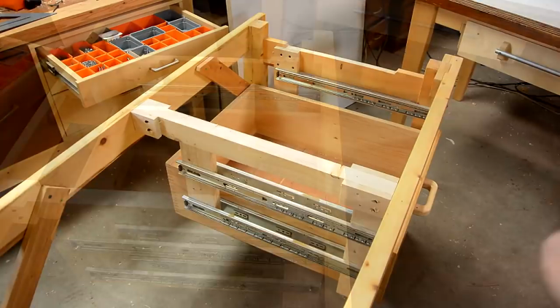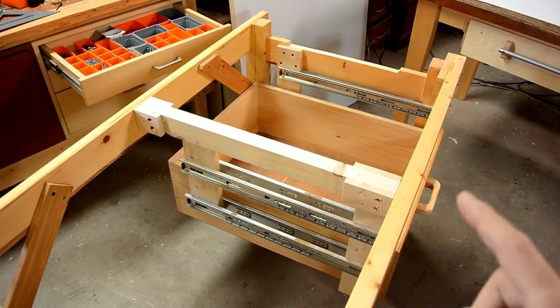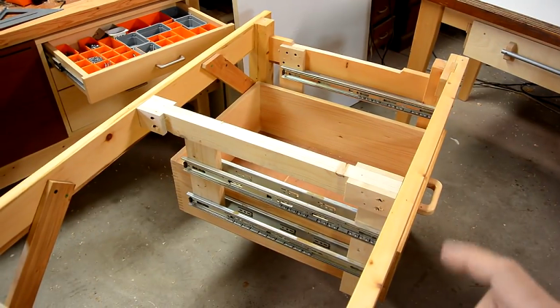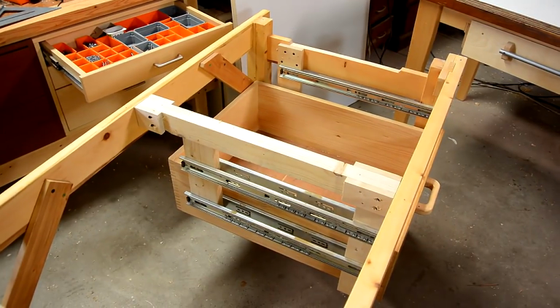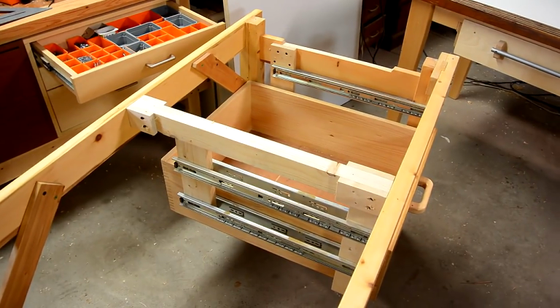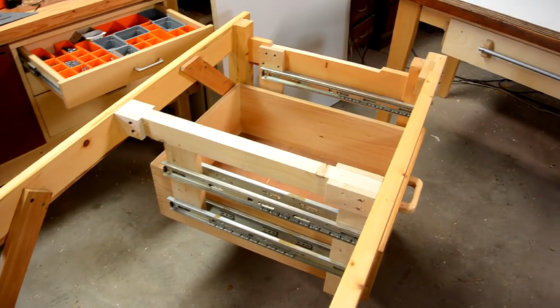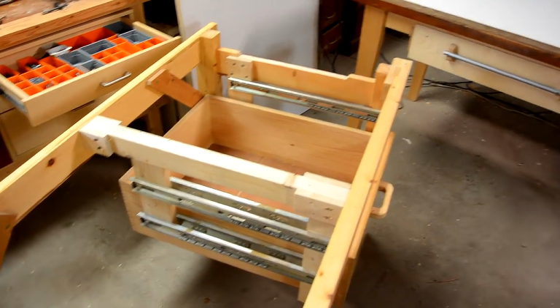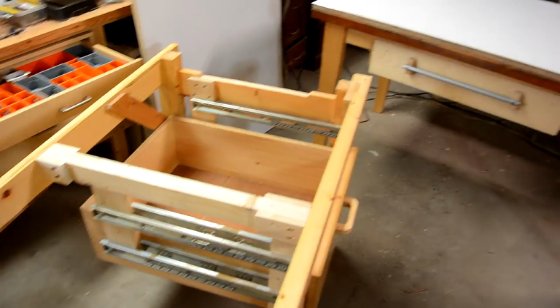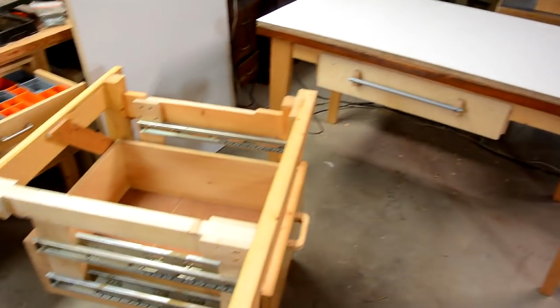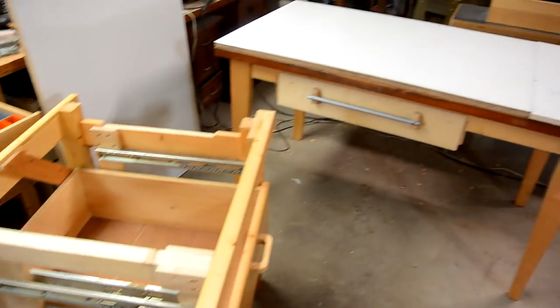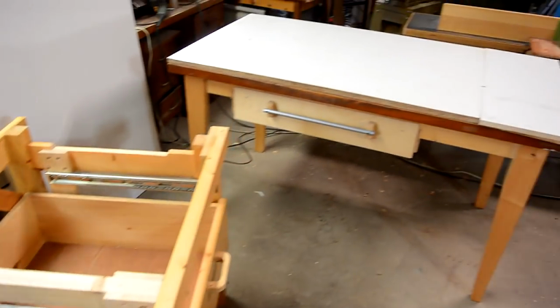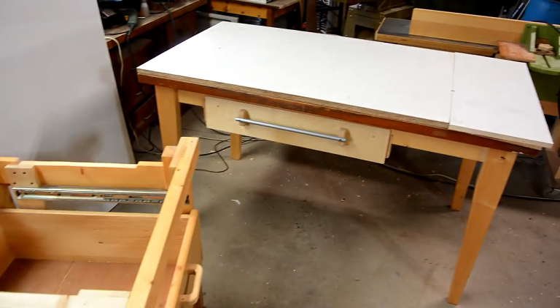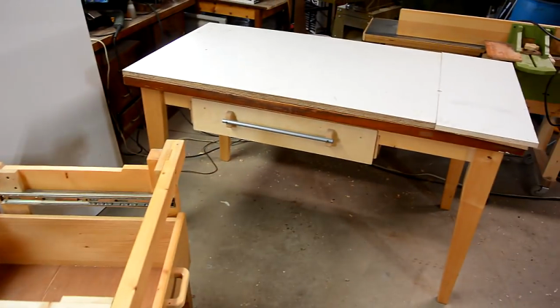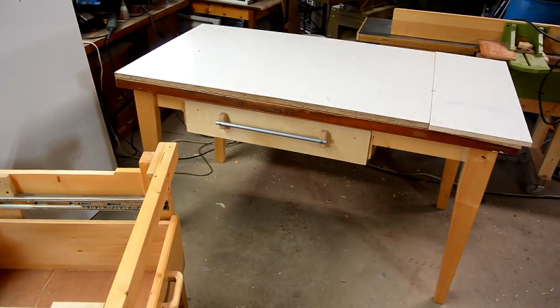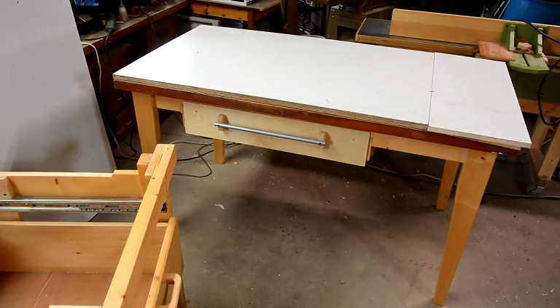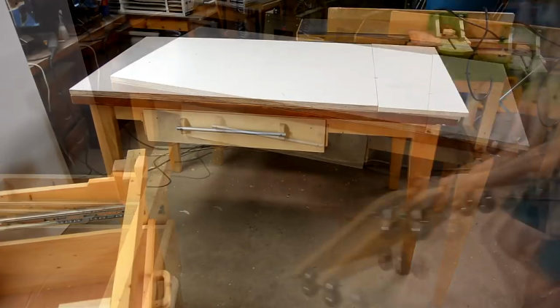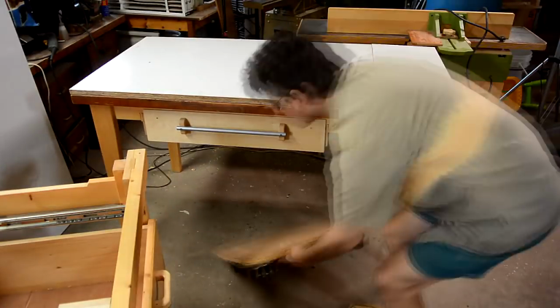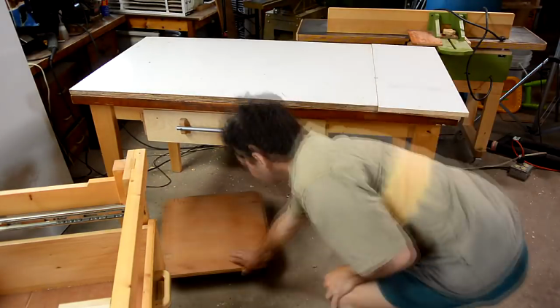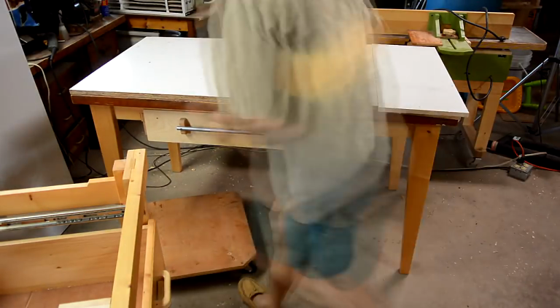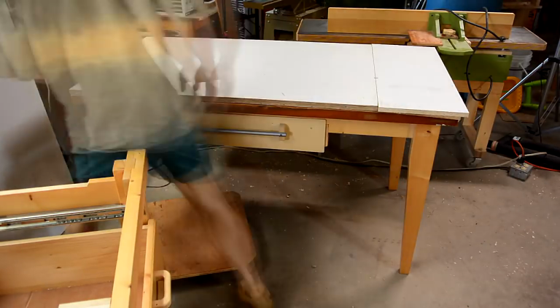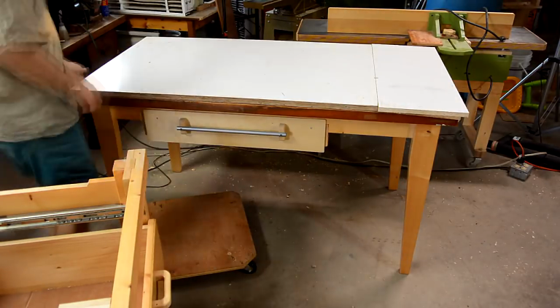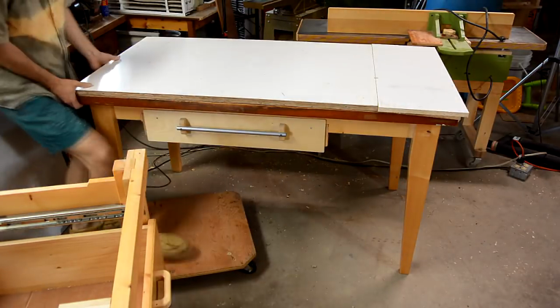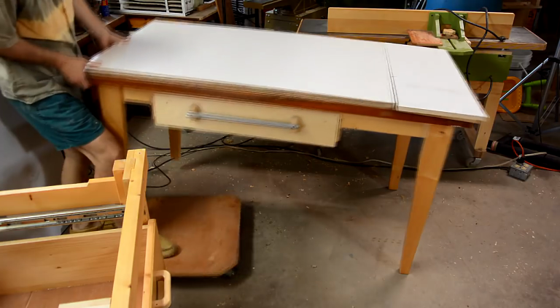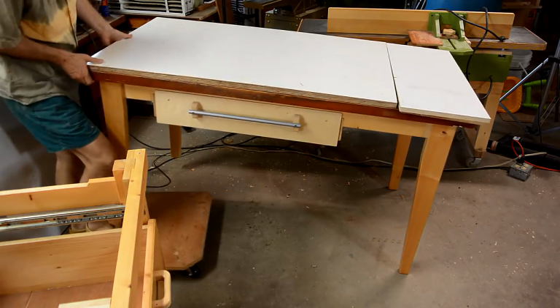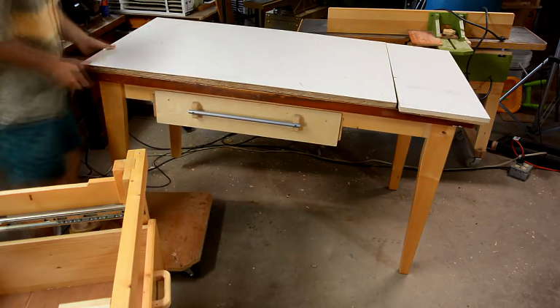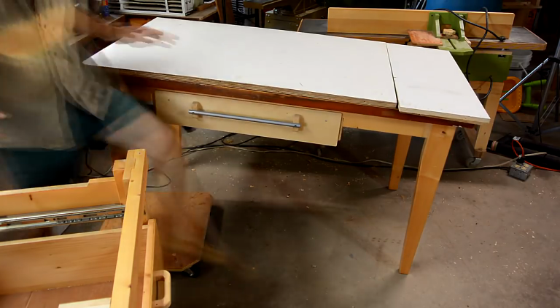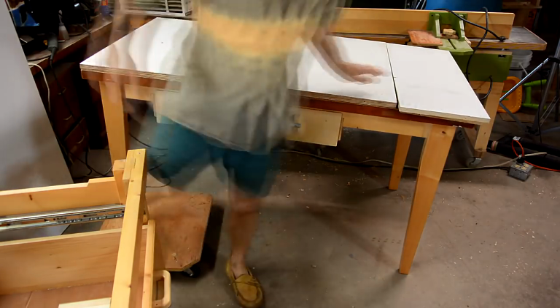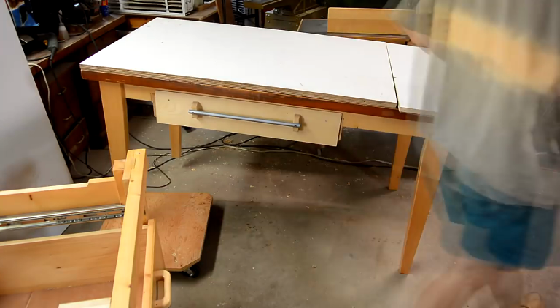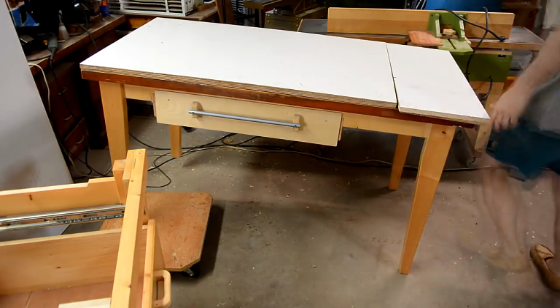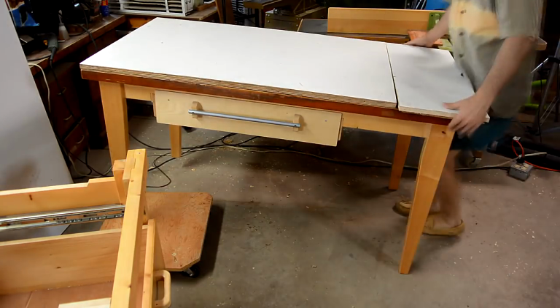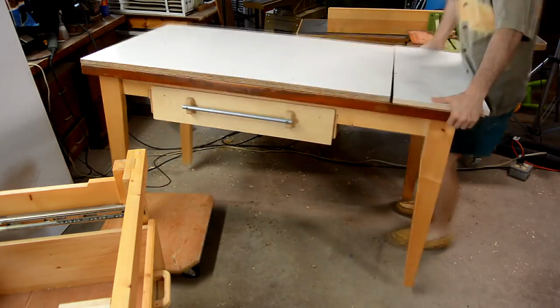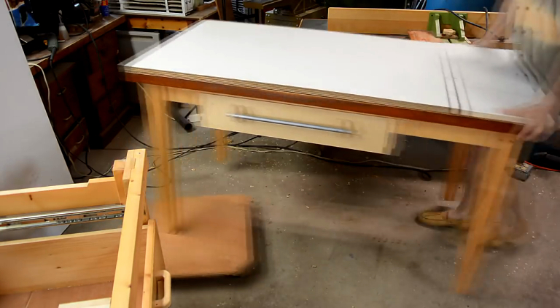This workbench is gonna go where this table presently is, so before I go any further, I gotta get that out of the way.